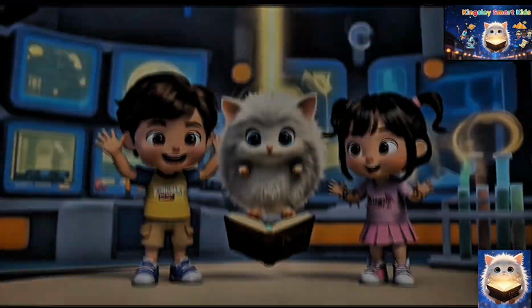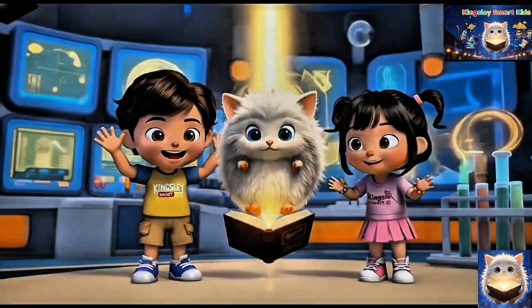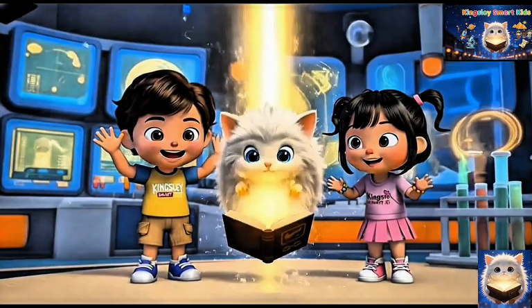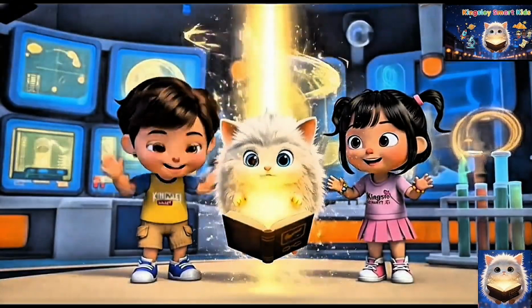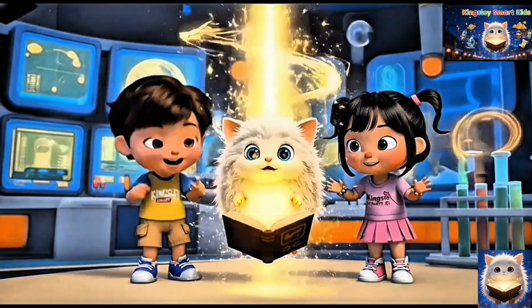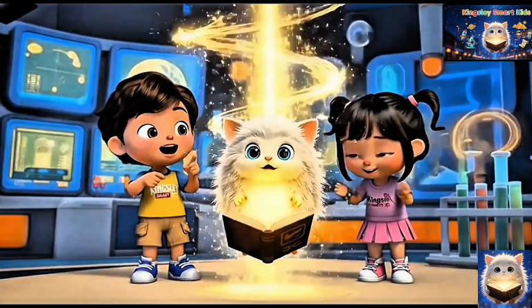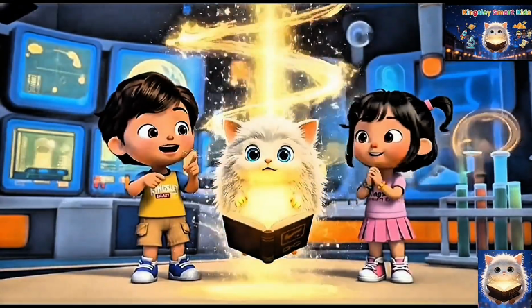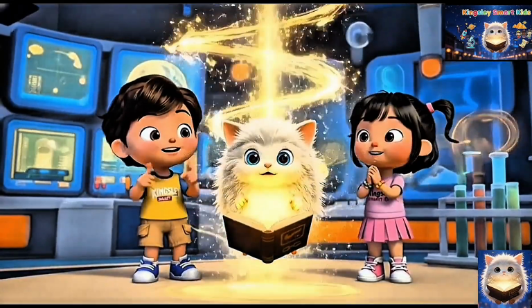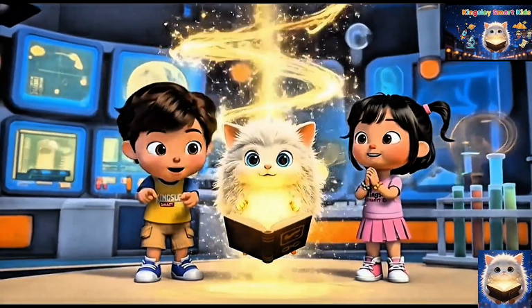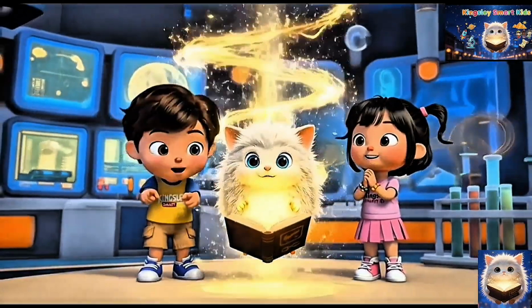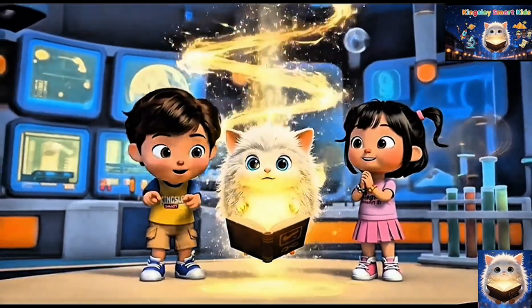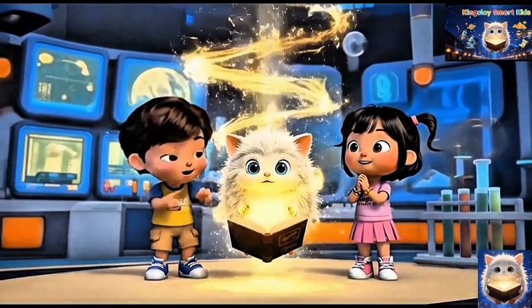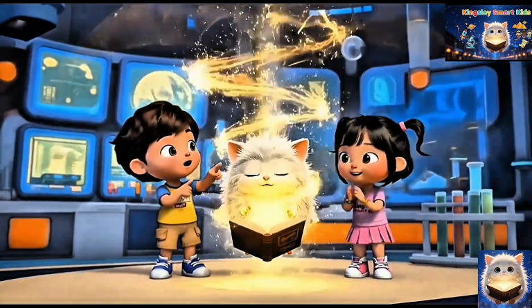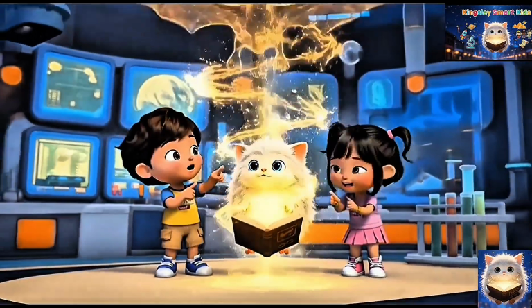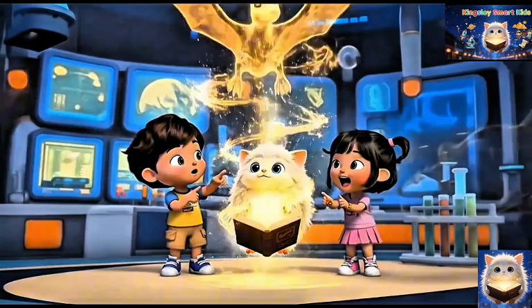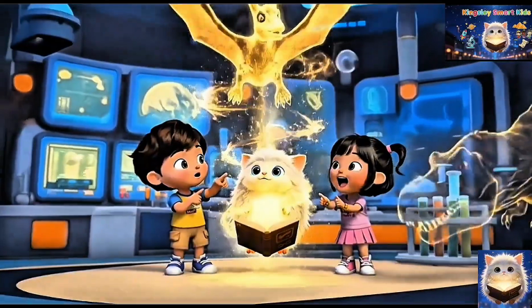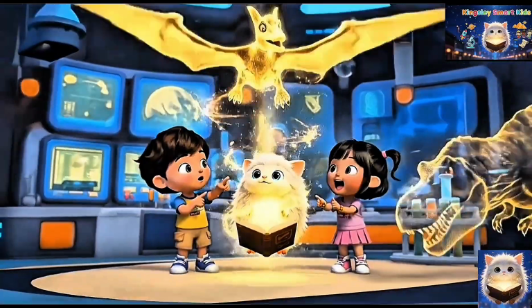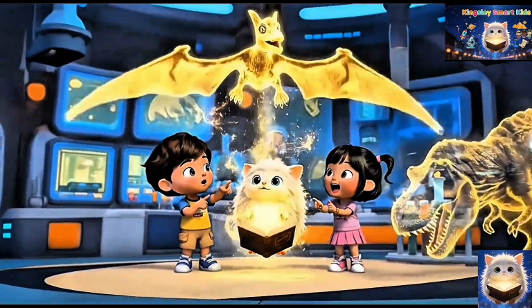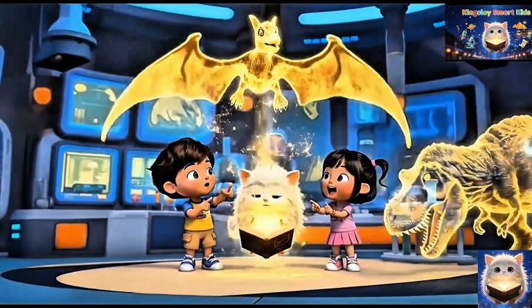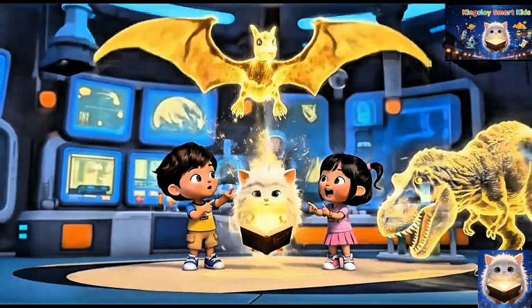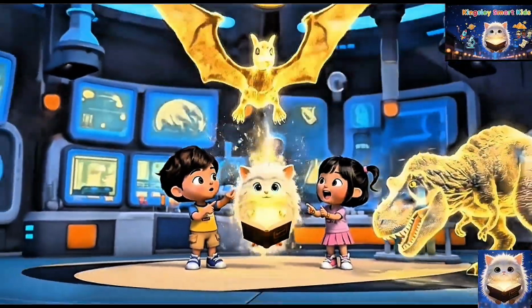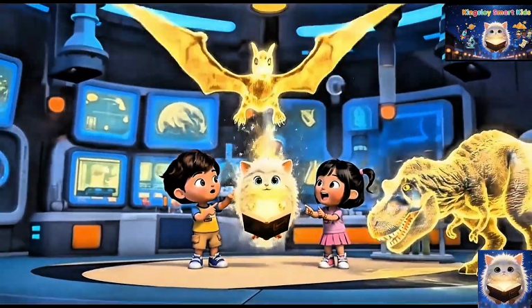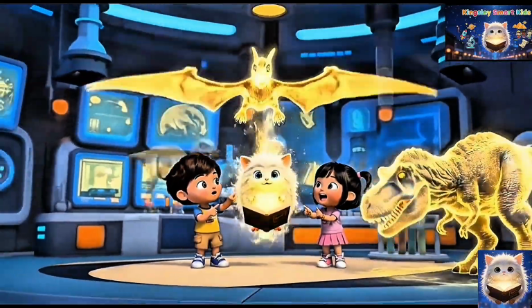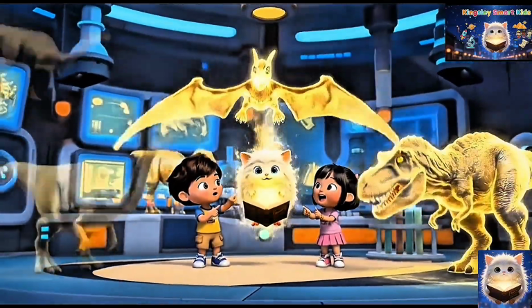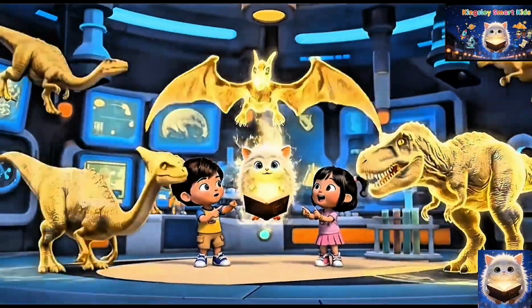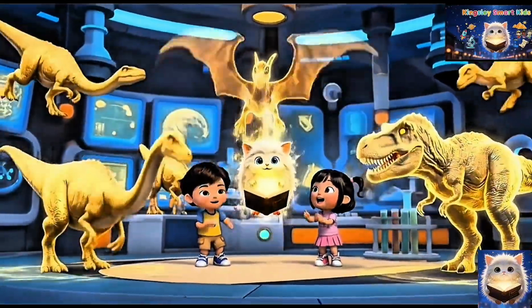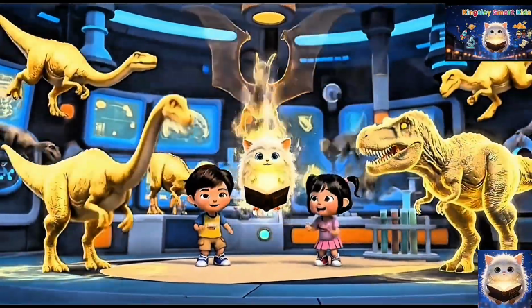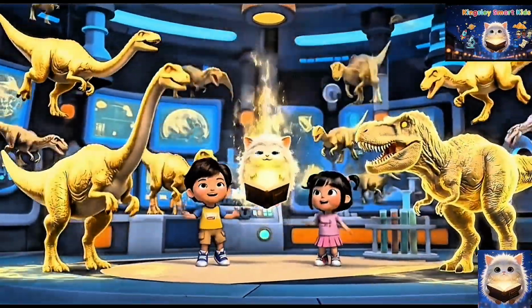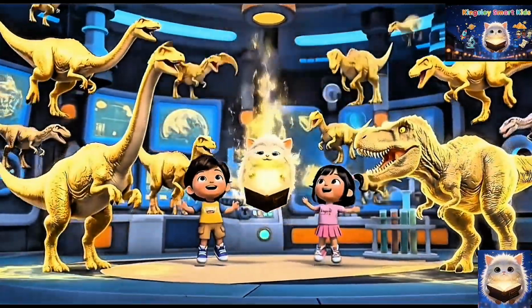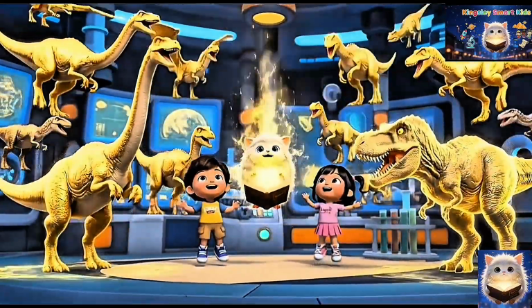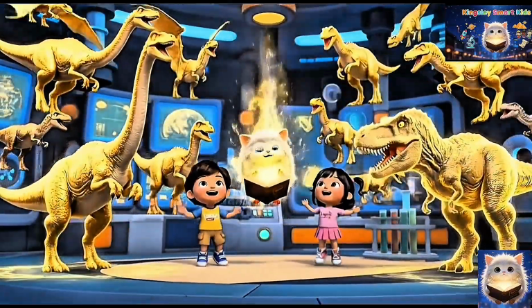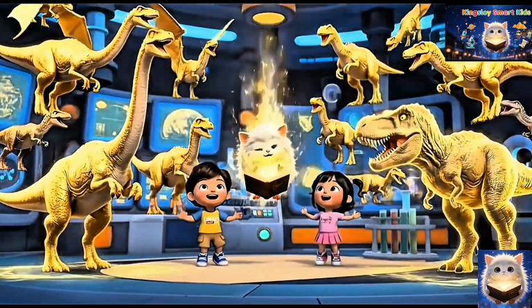Wow, that's so cool! There are so many dinosaurs. There's a T-Rex, too.